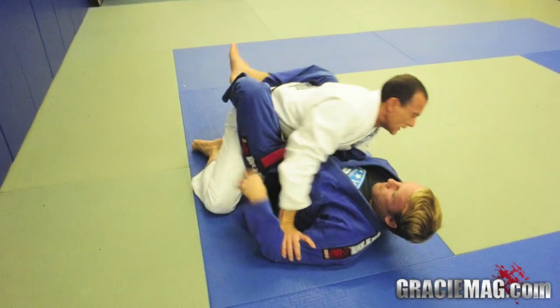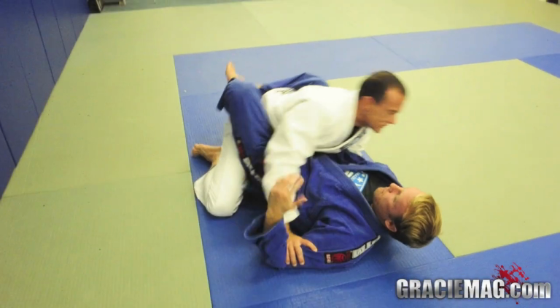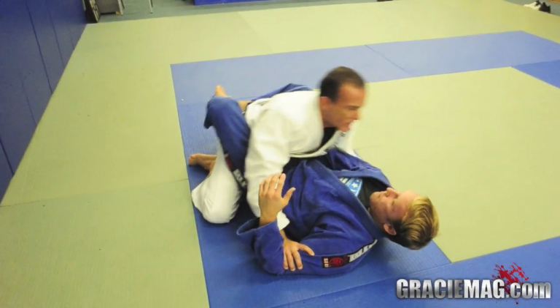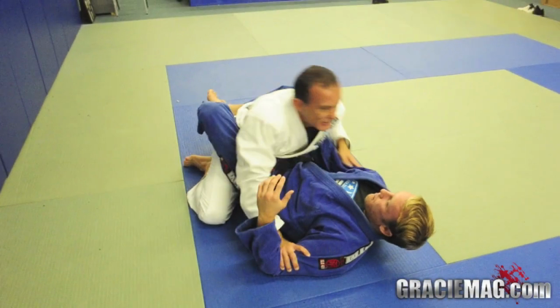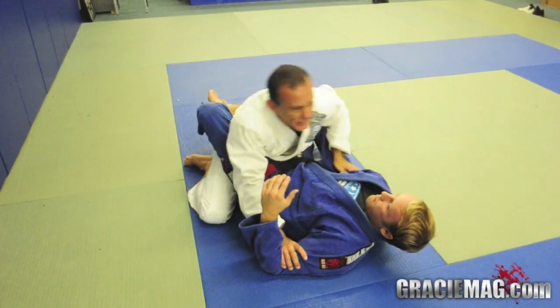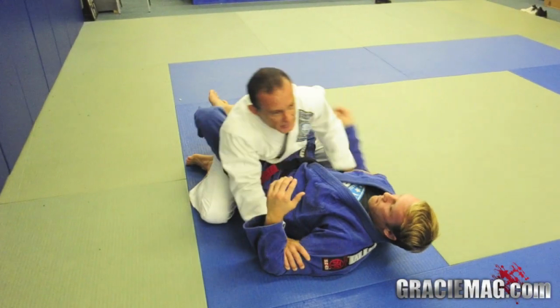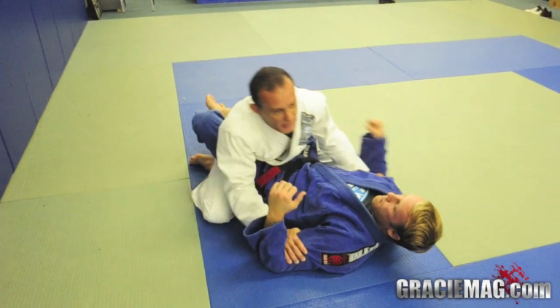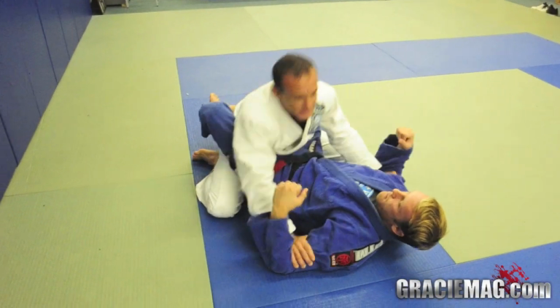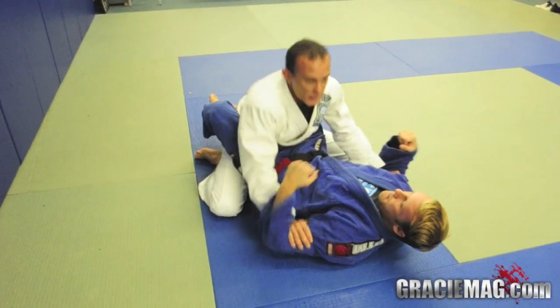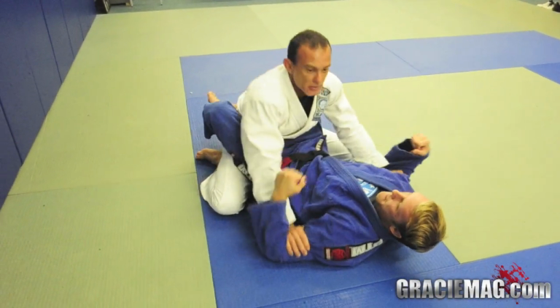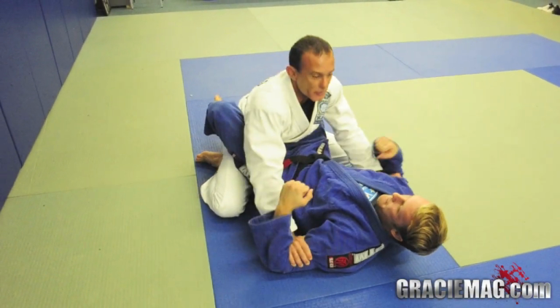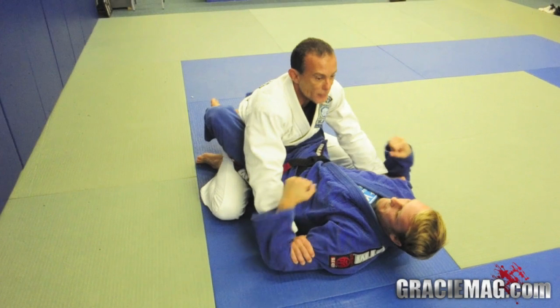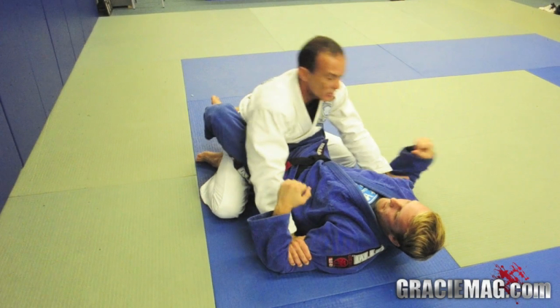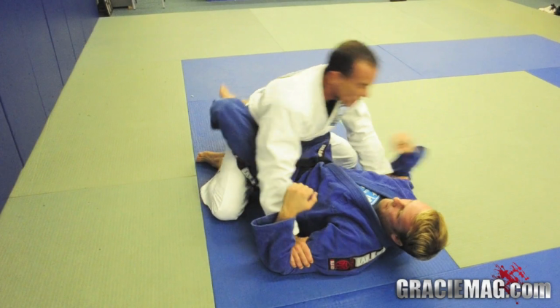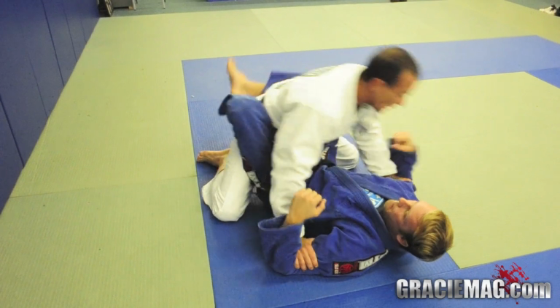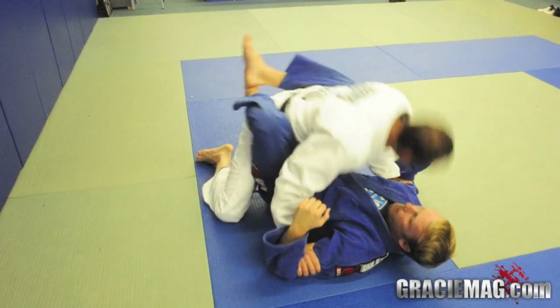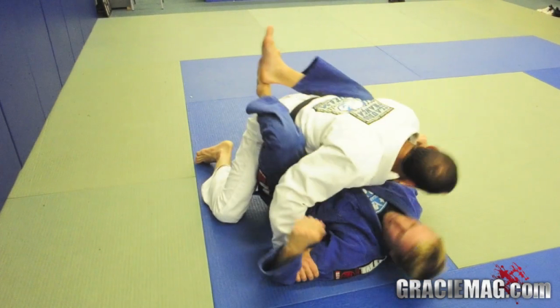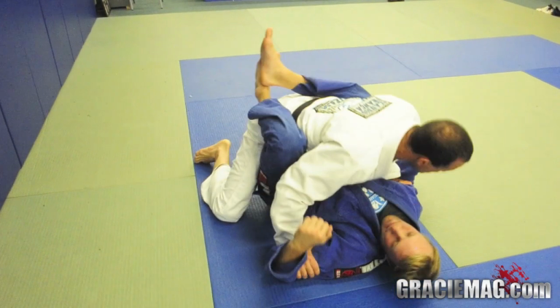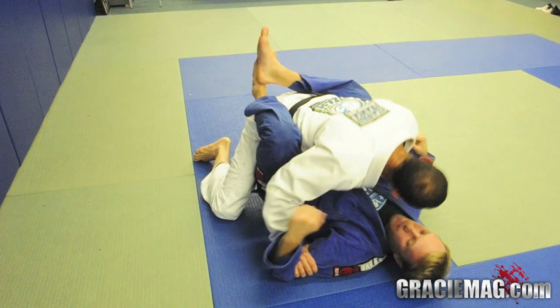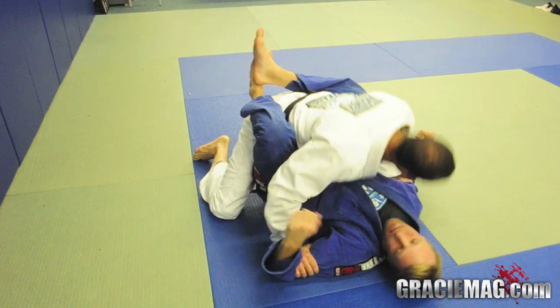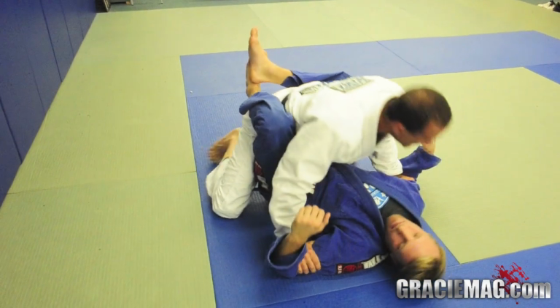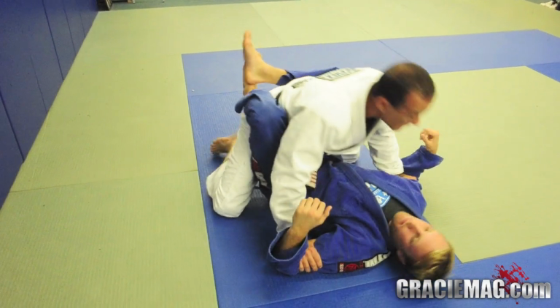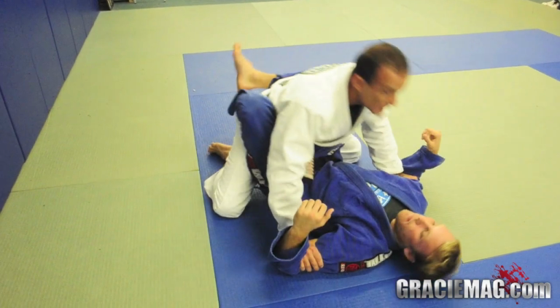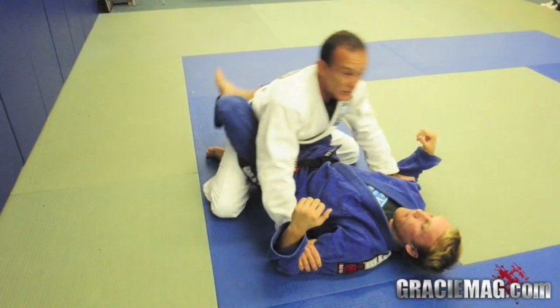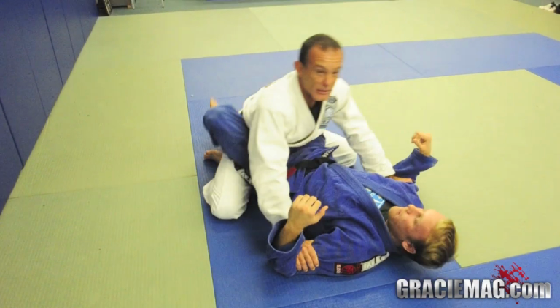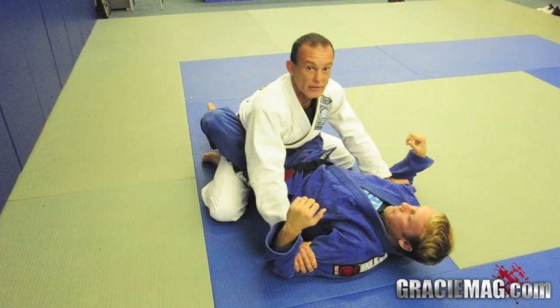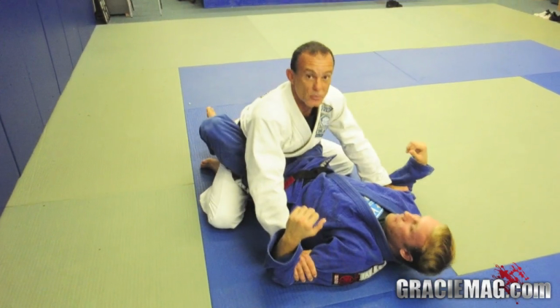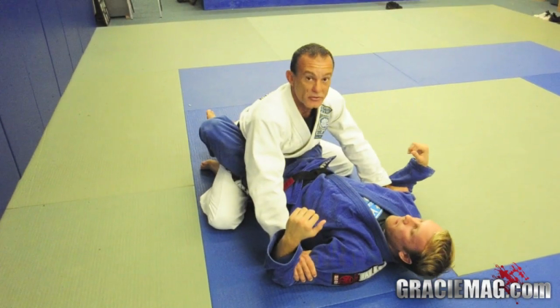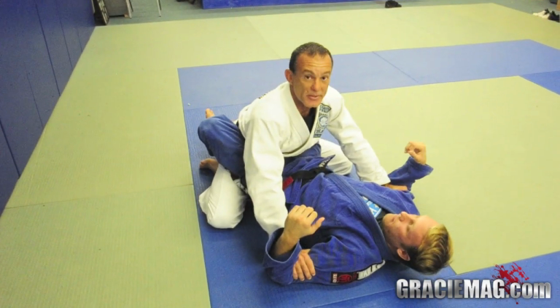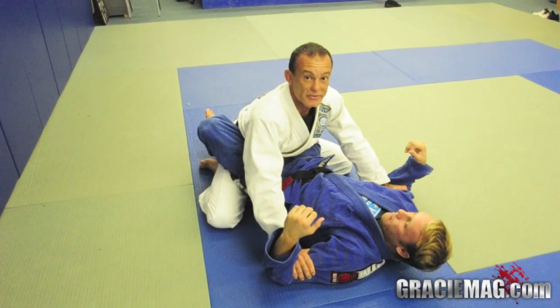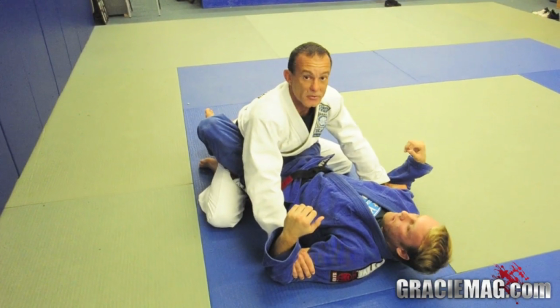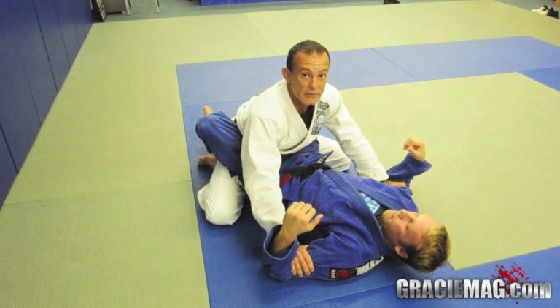Both hands on the biceps. Now if I want, I can start headbutting from here myself, and then go for whatever I need from that position.